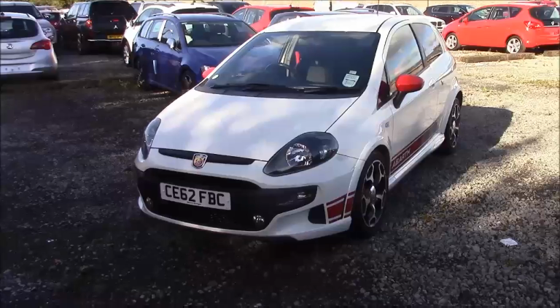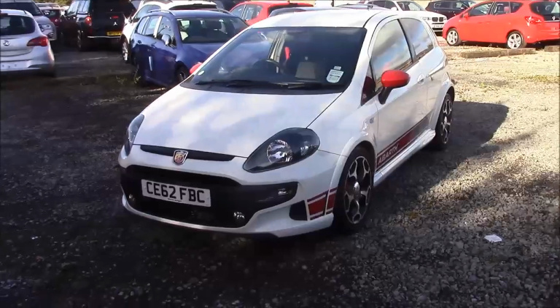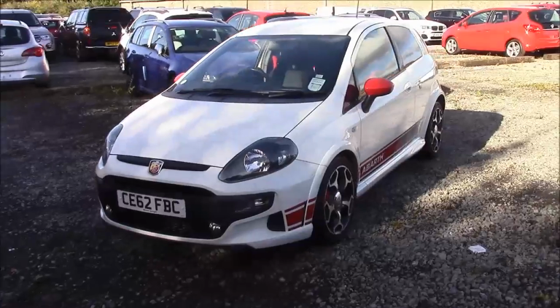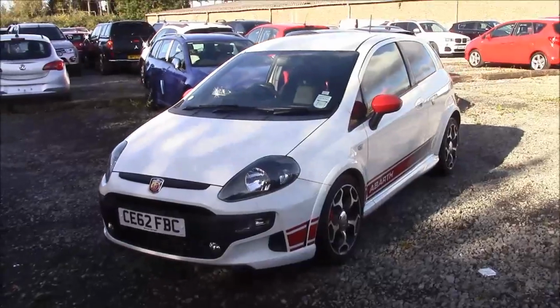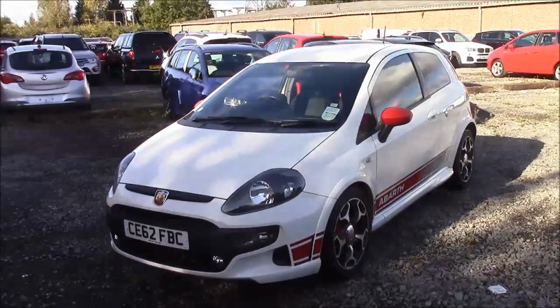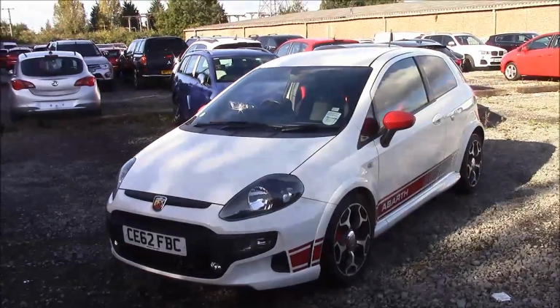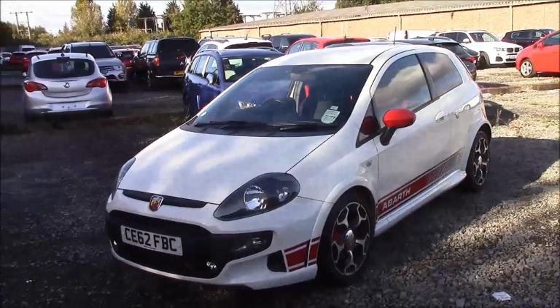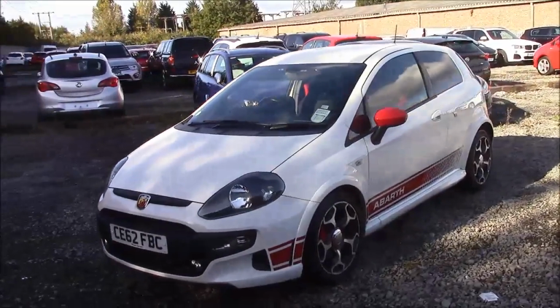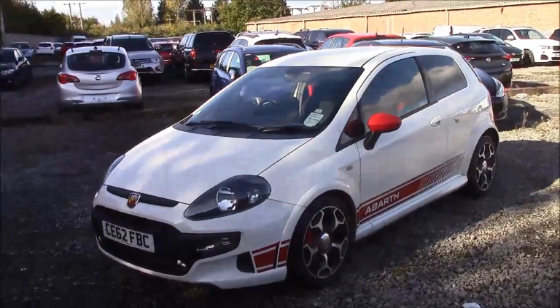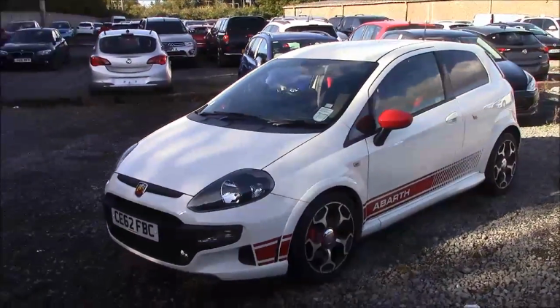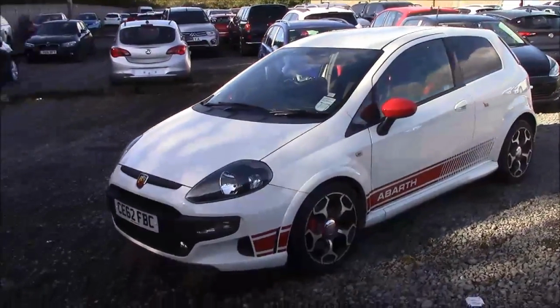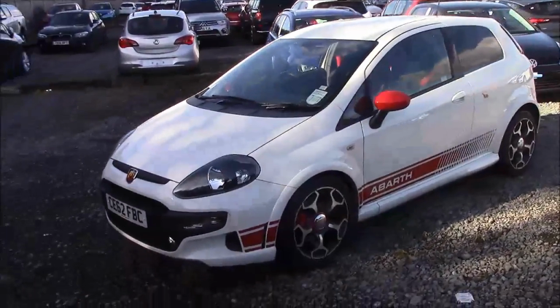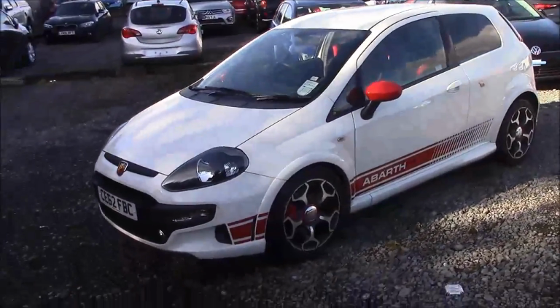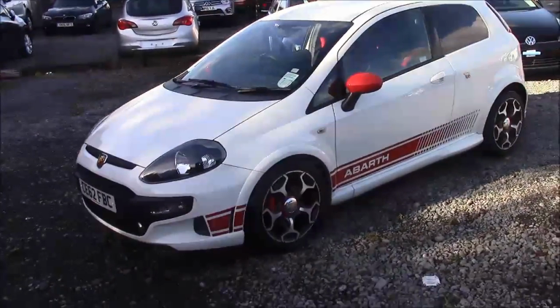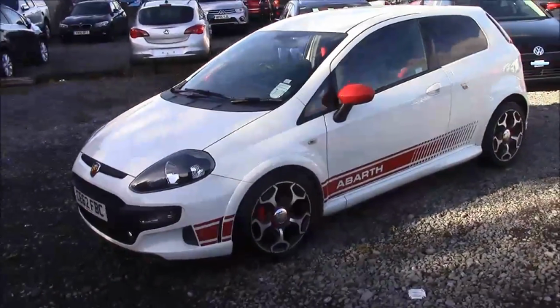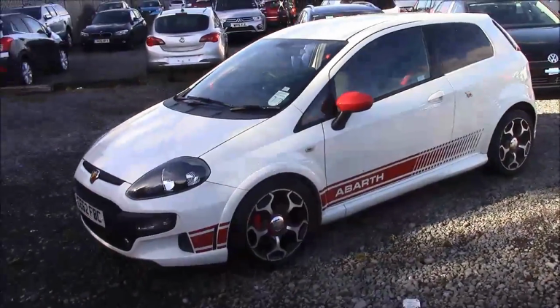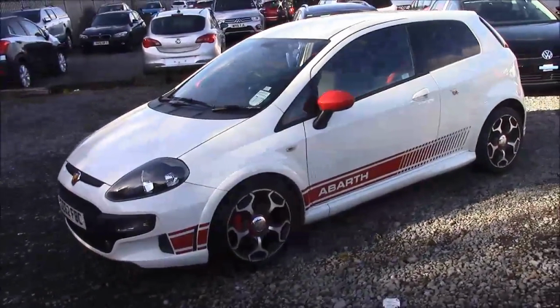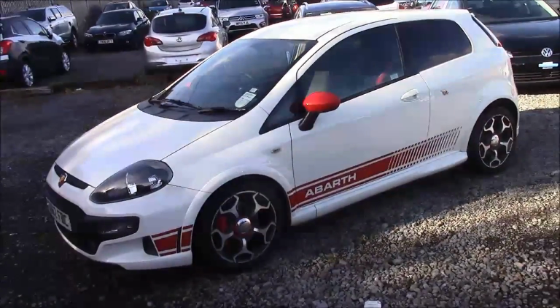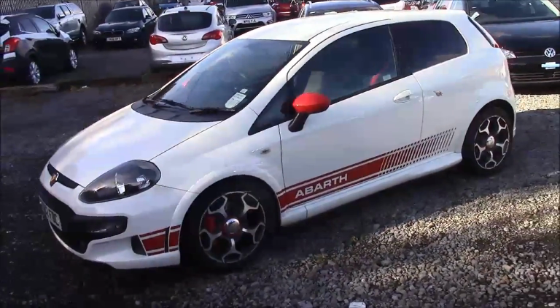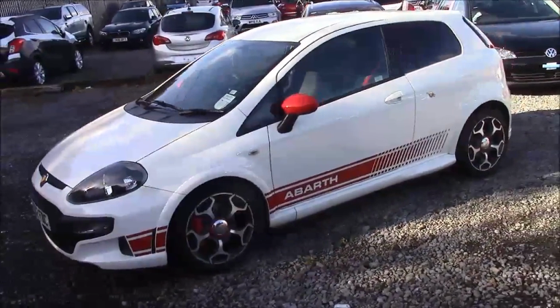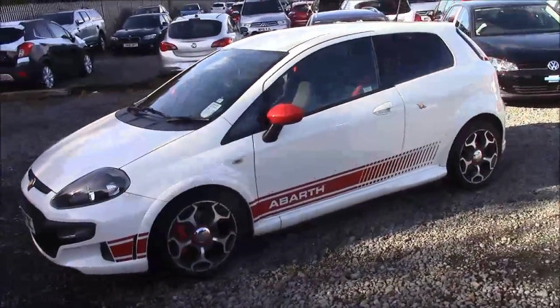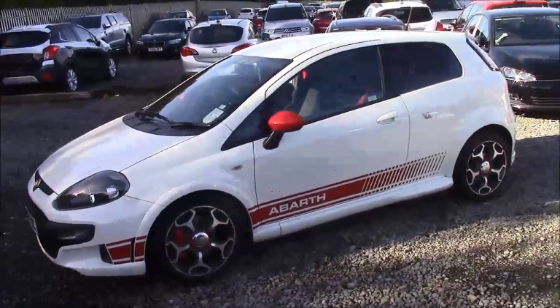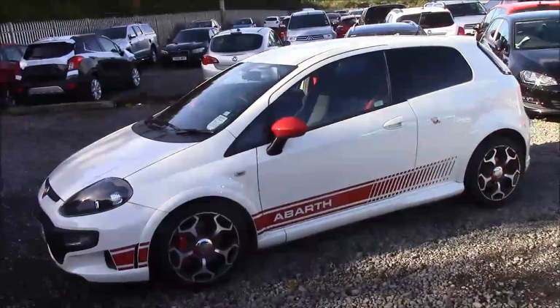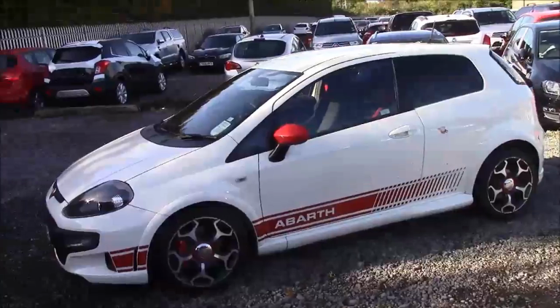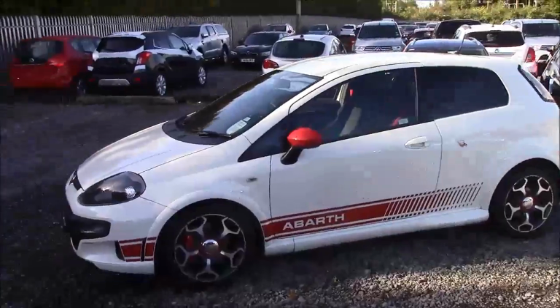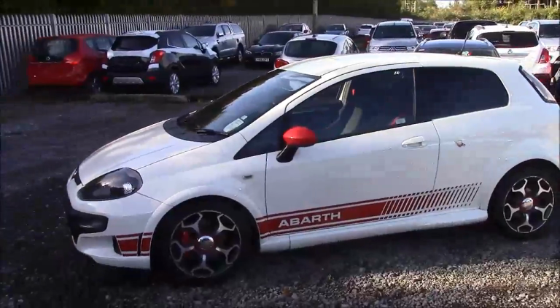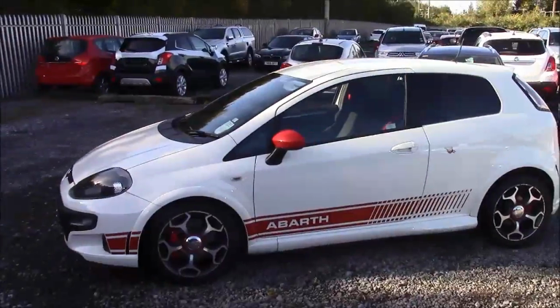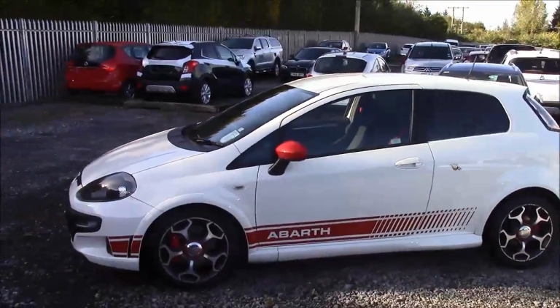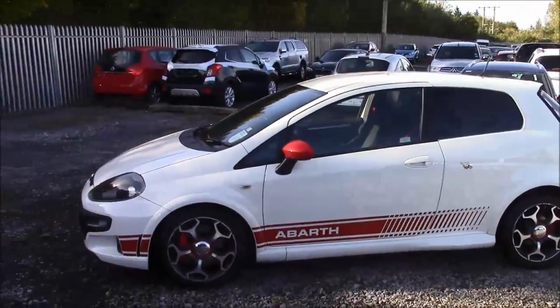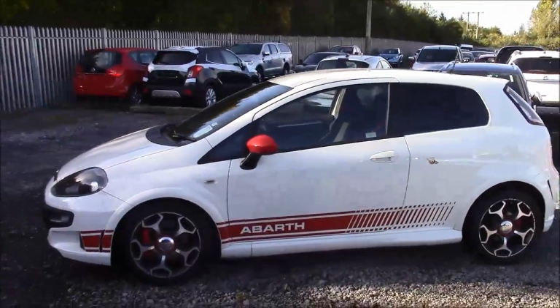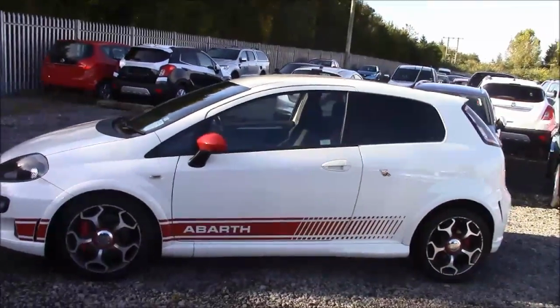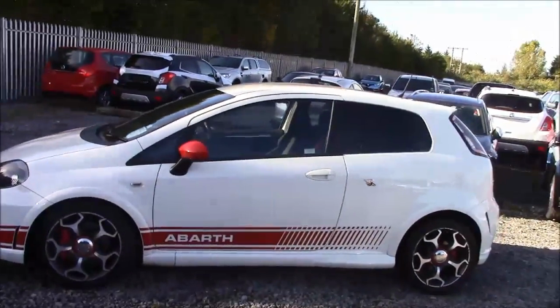The fuel economy for this vehicle is at 47.1 miles per gallon on a combined cycle, placing this car in a tax band that will cost you £145 for the year.